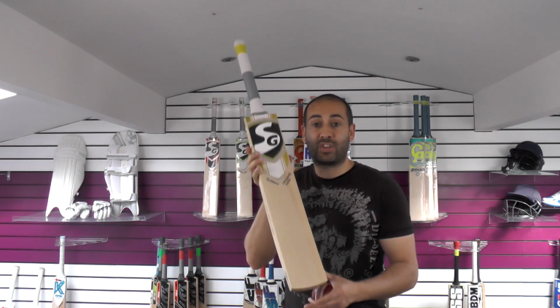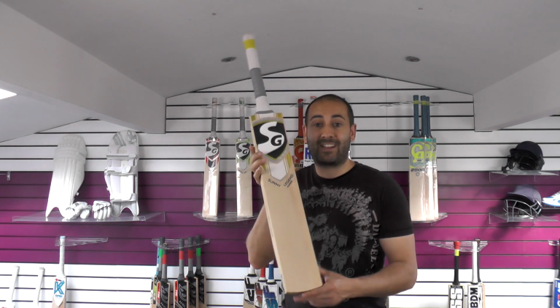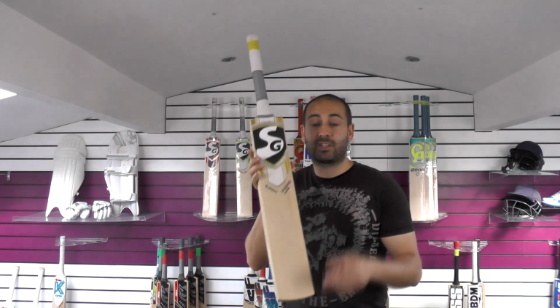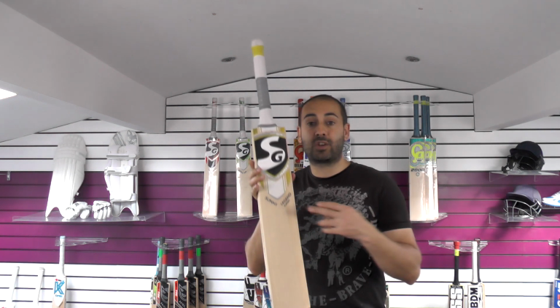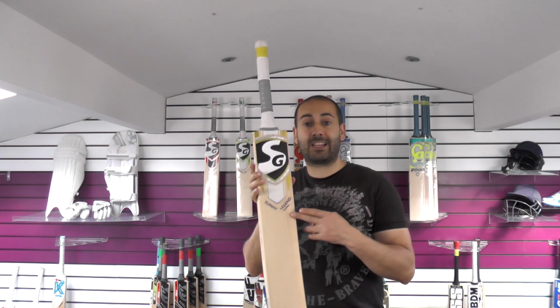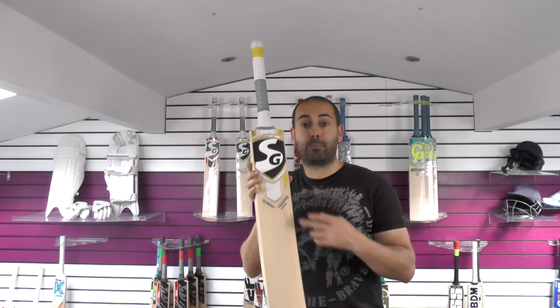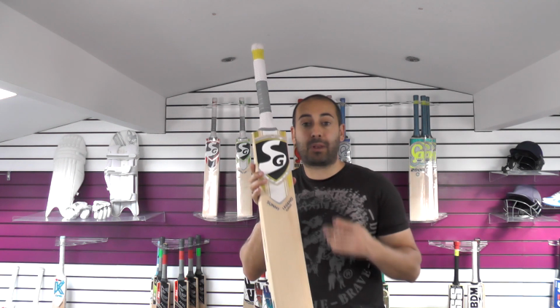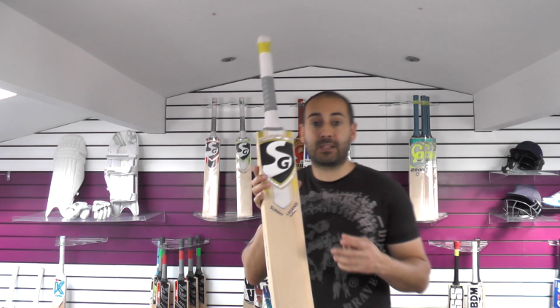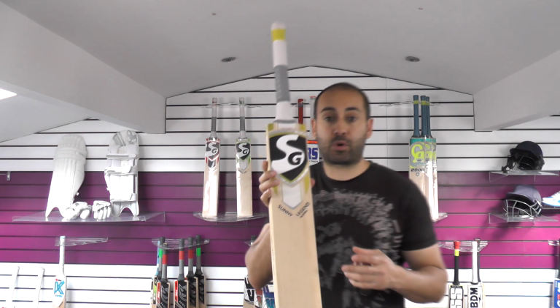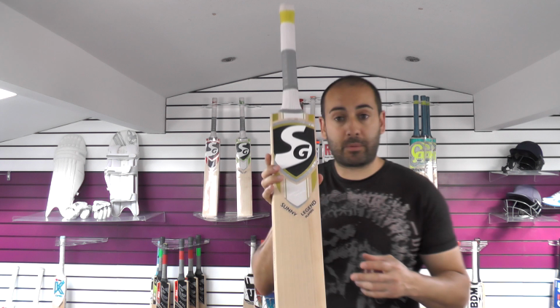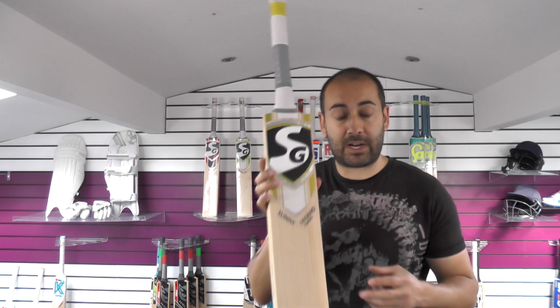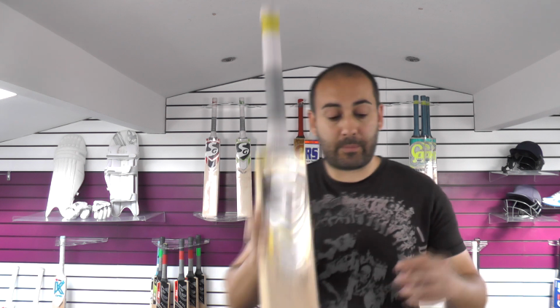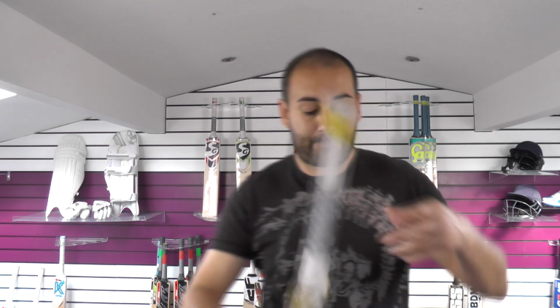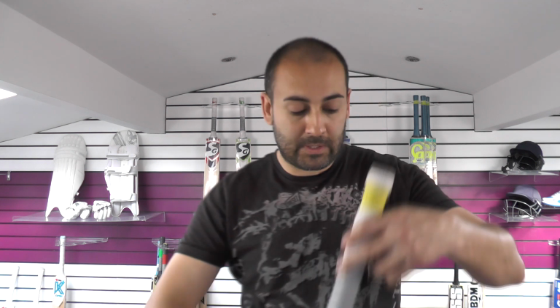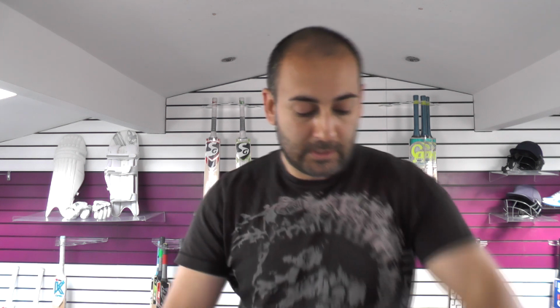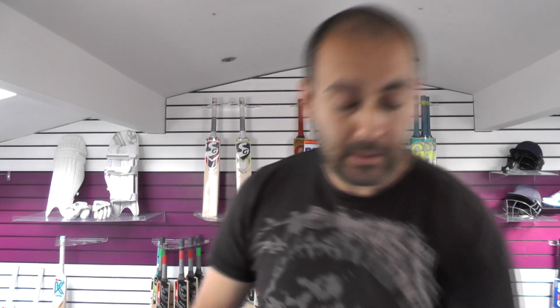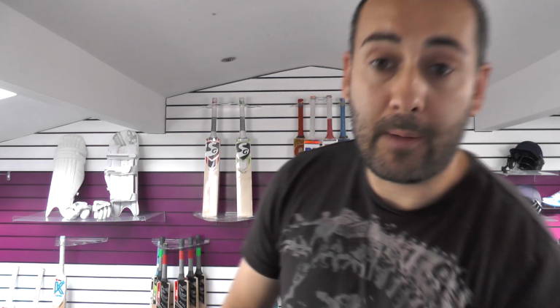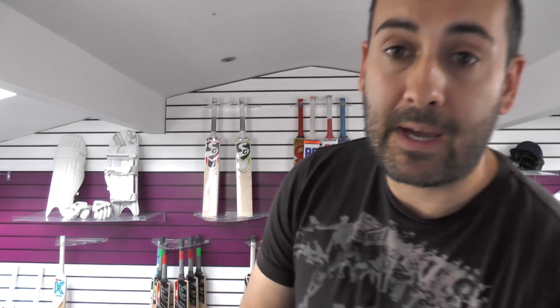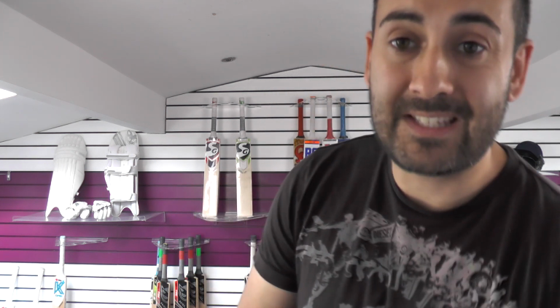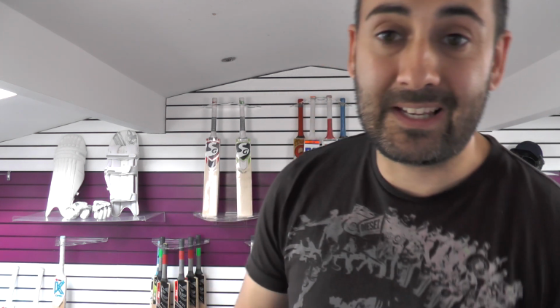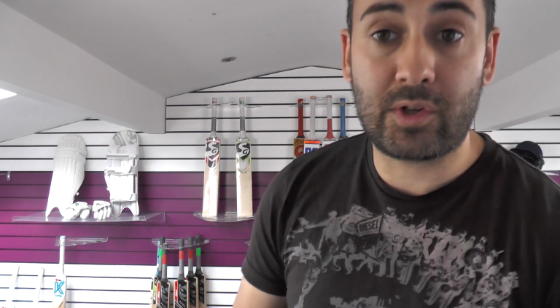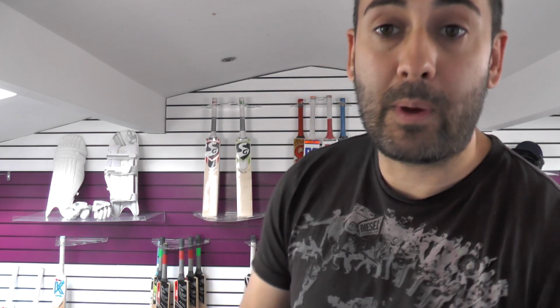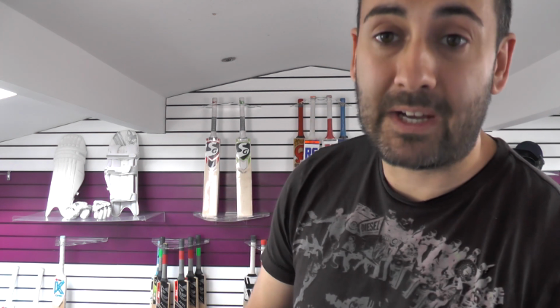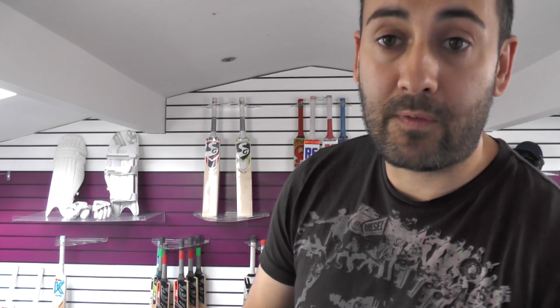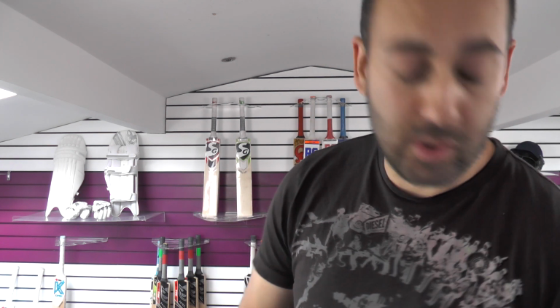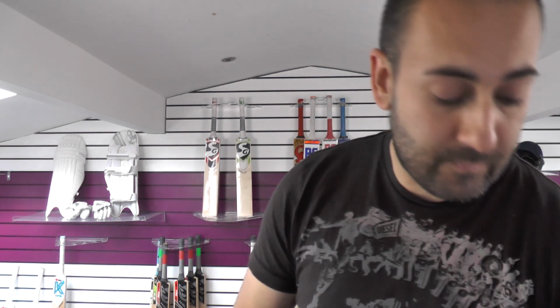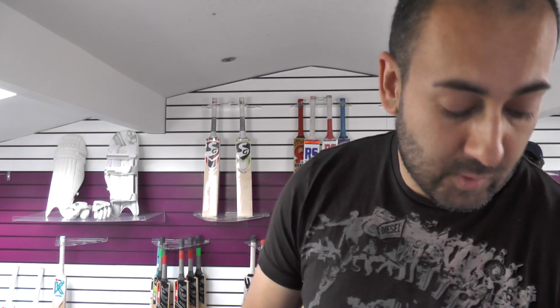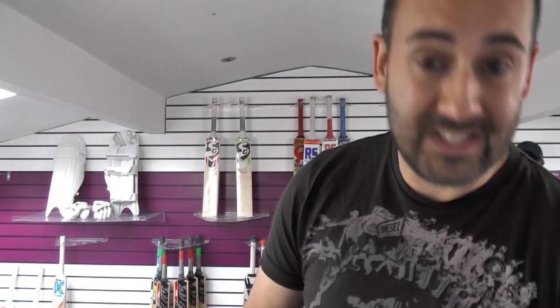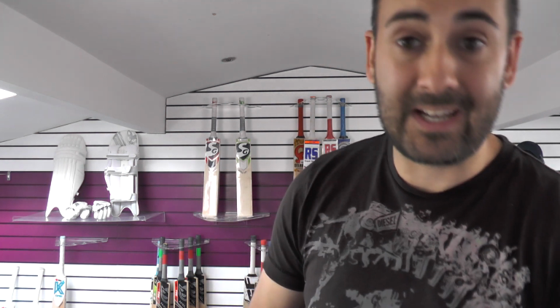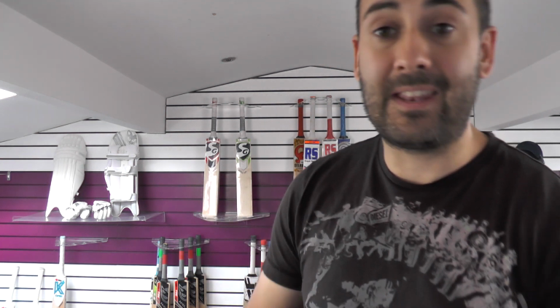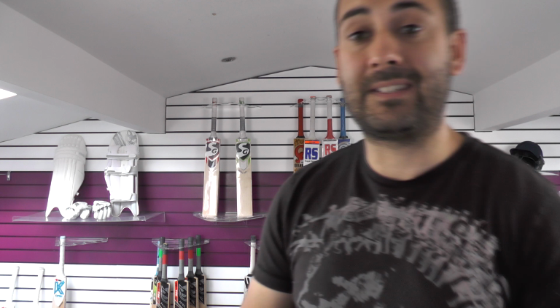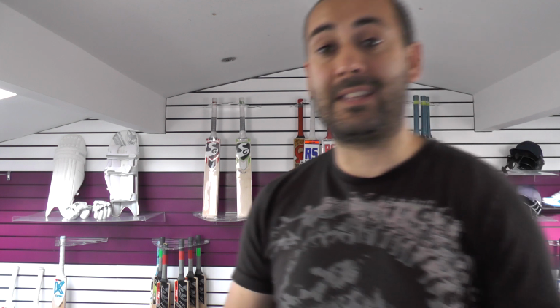That's the Sunny Legend Players Pro Pujara bat, and that is on the website for £449.99.